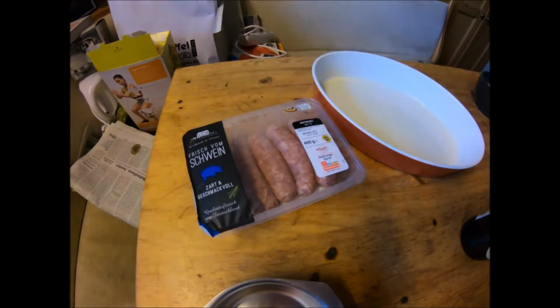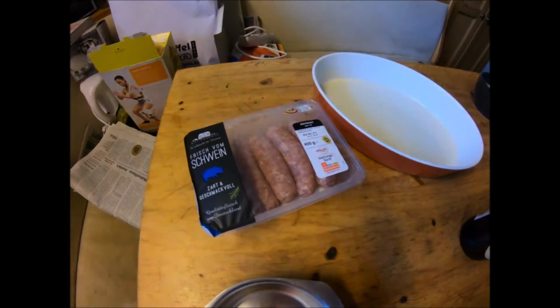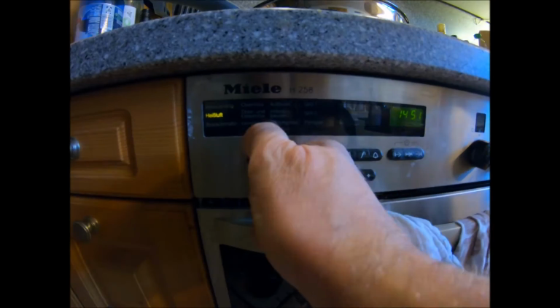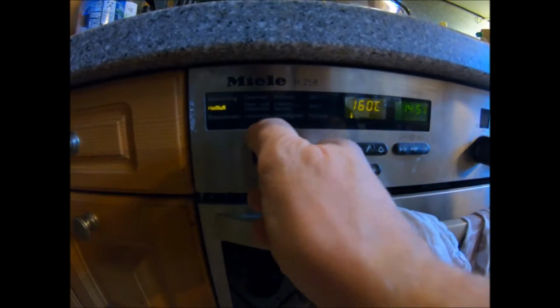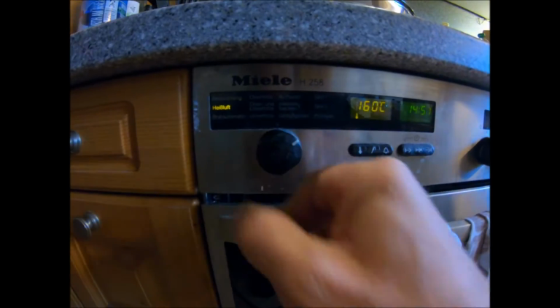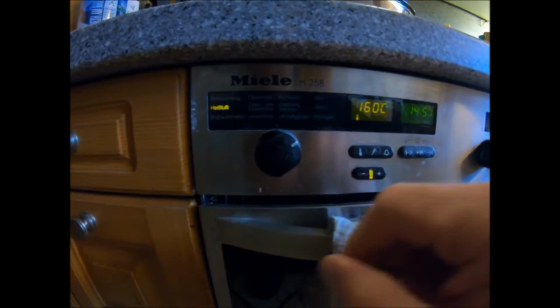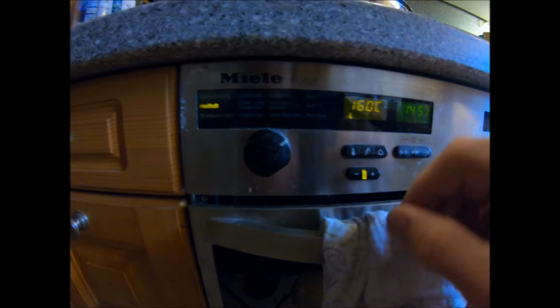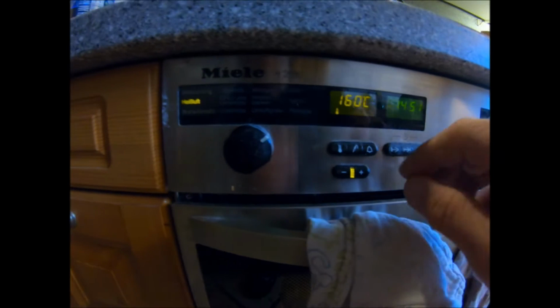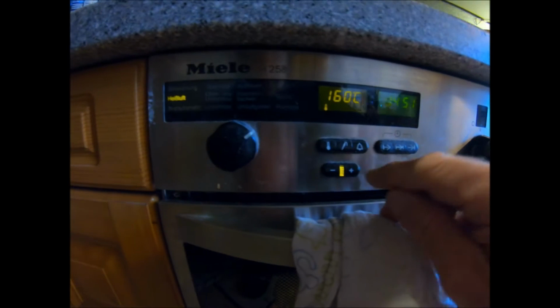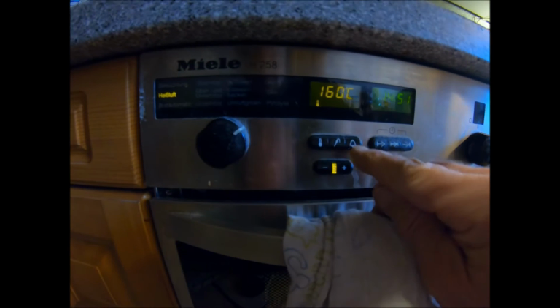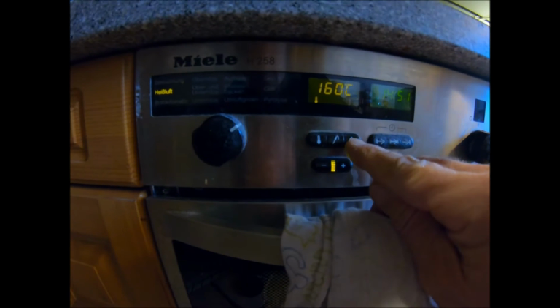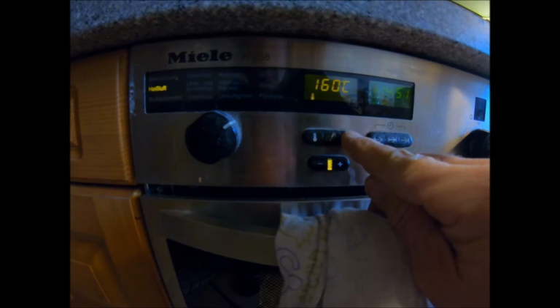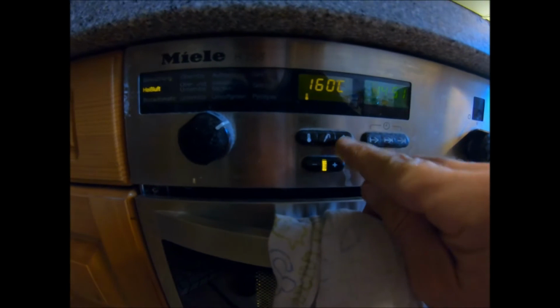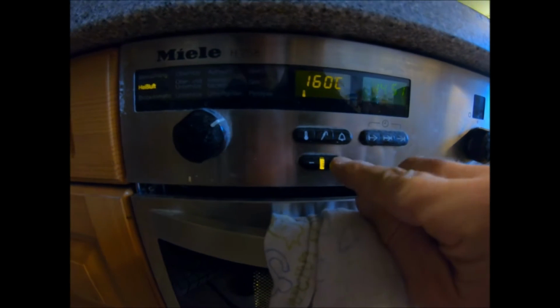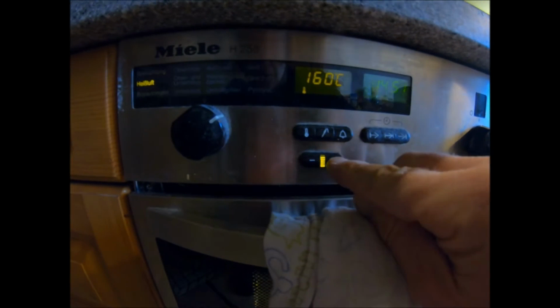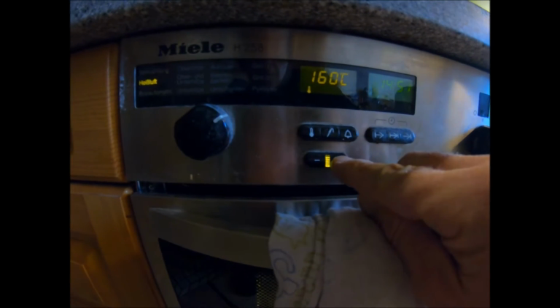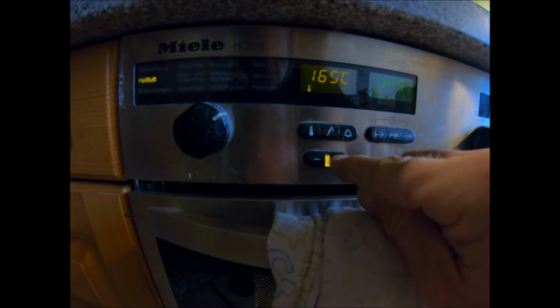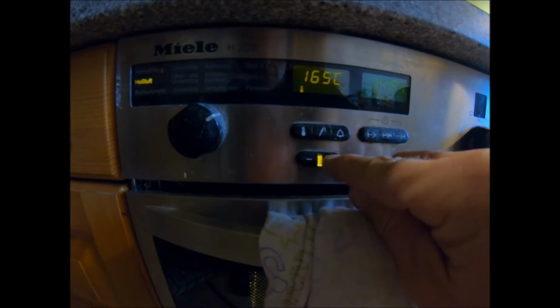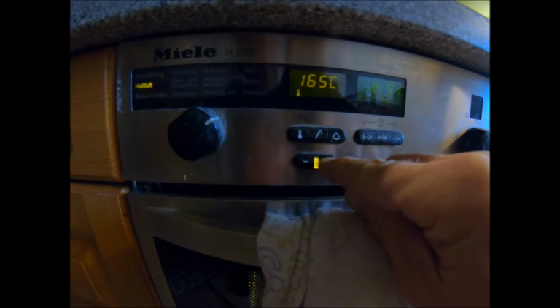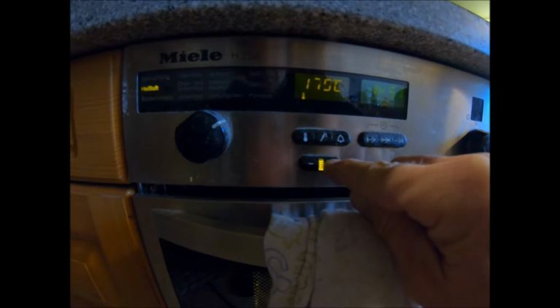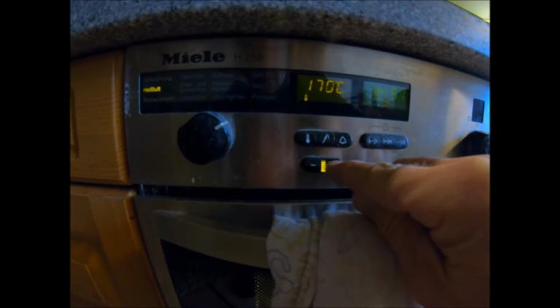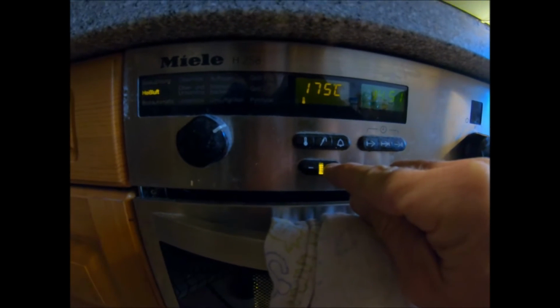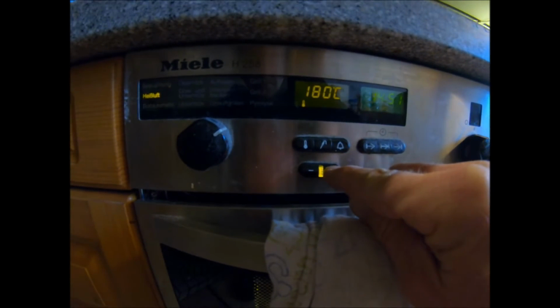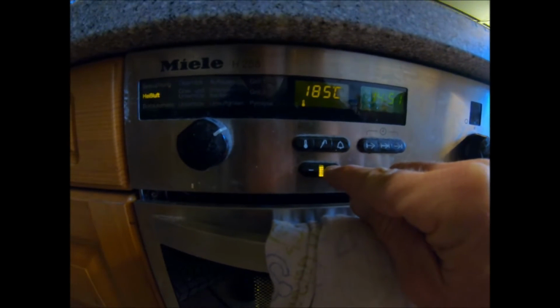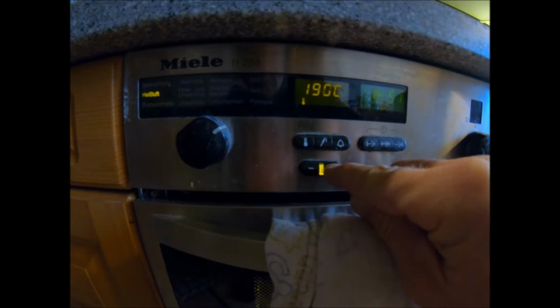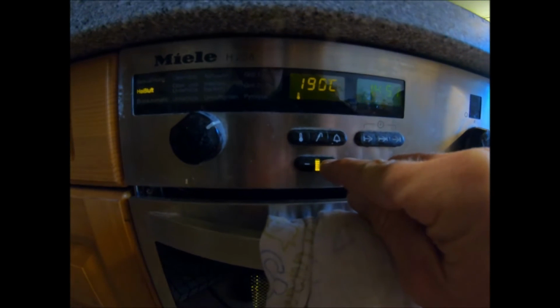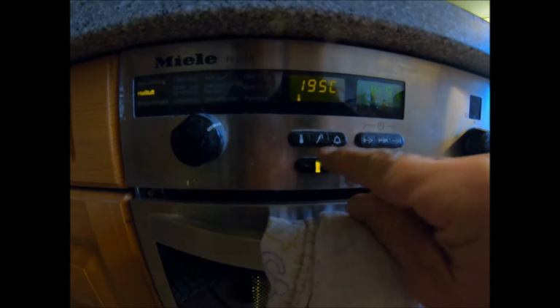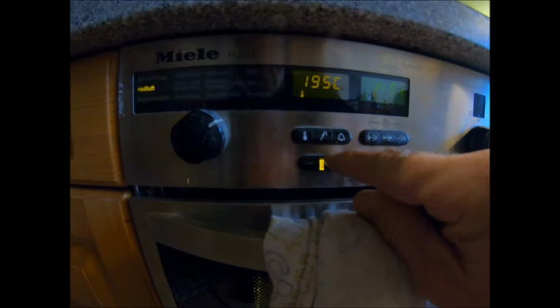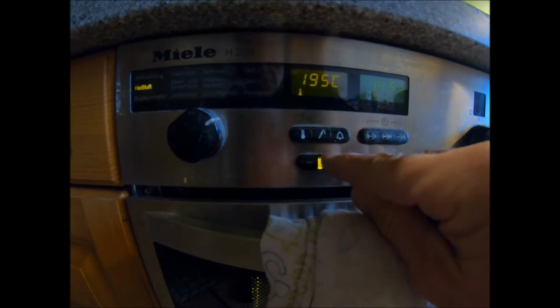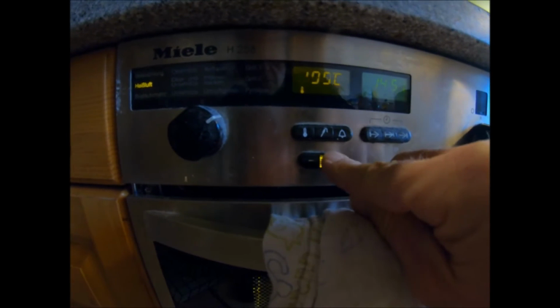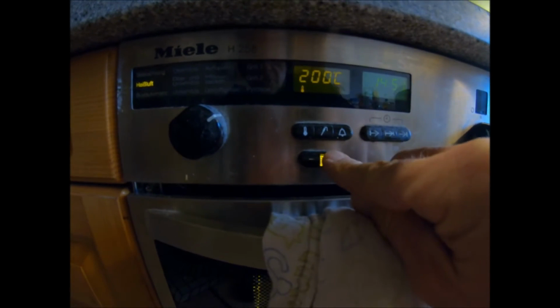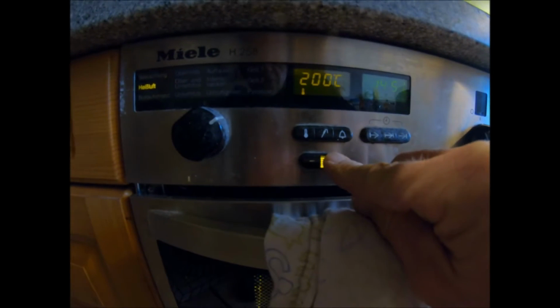You want to turn the oven on to 220 degrees.